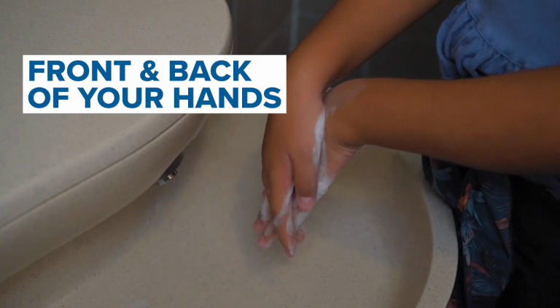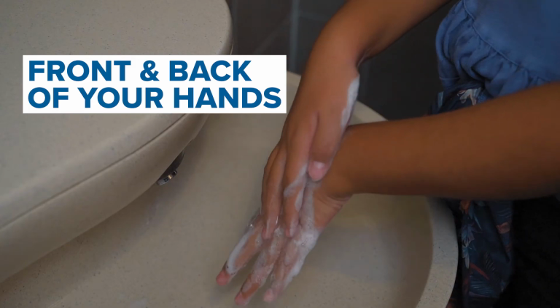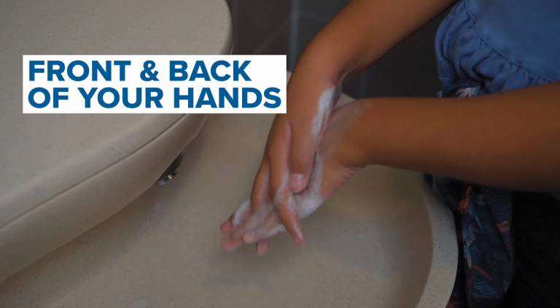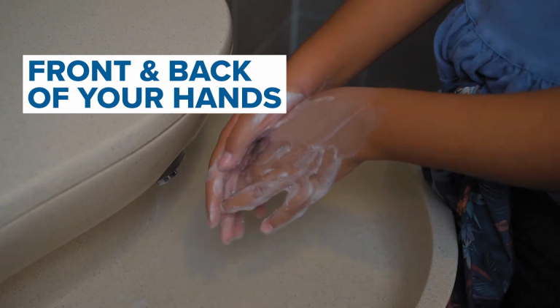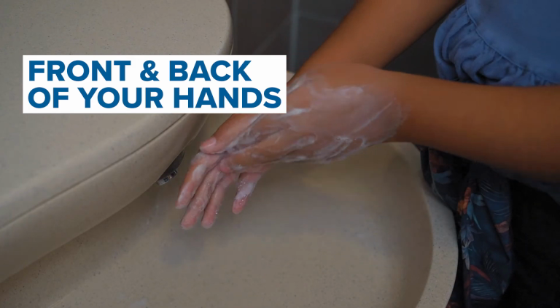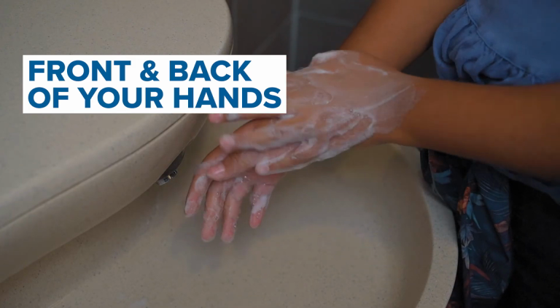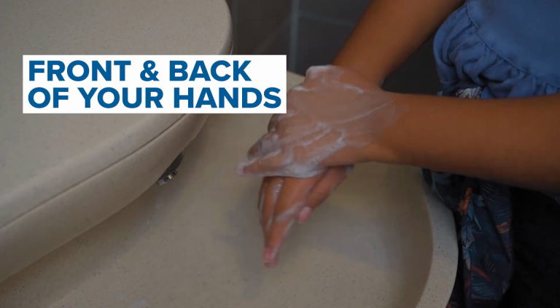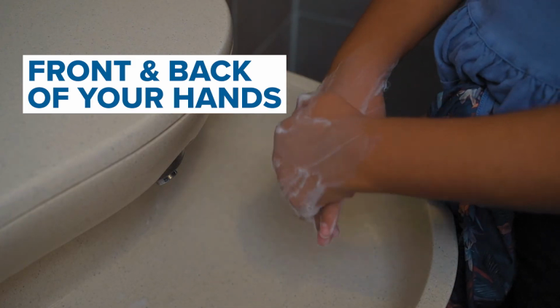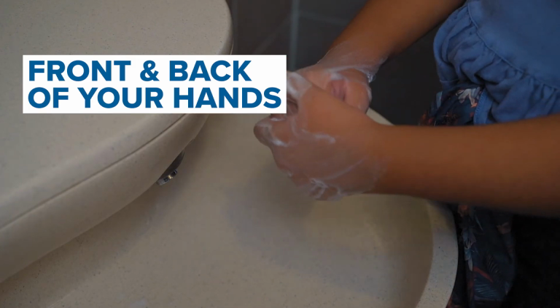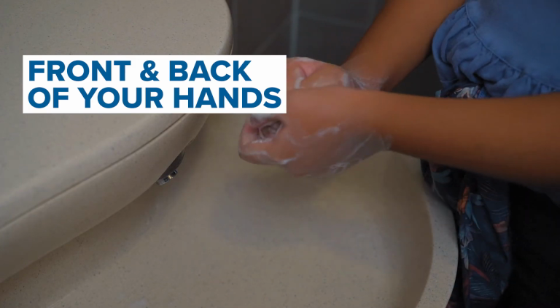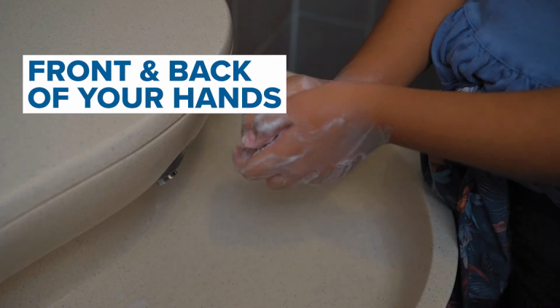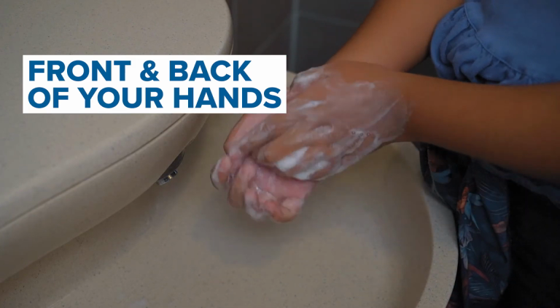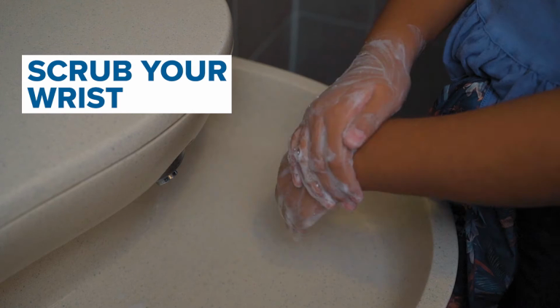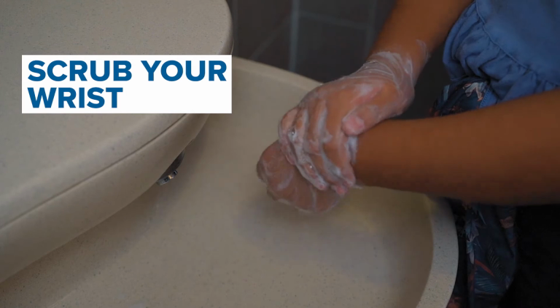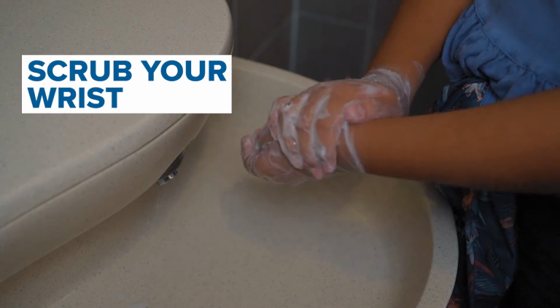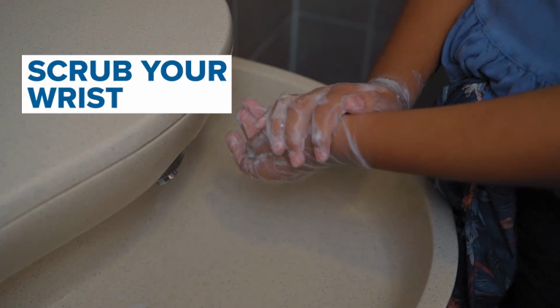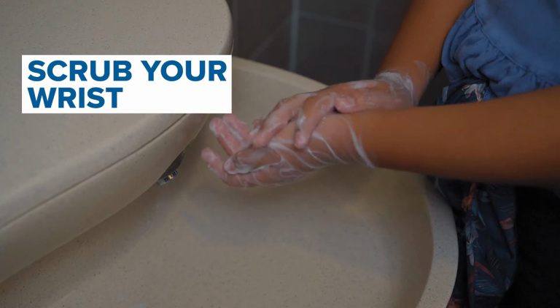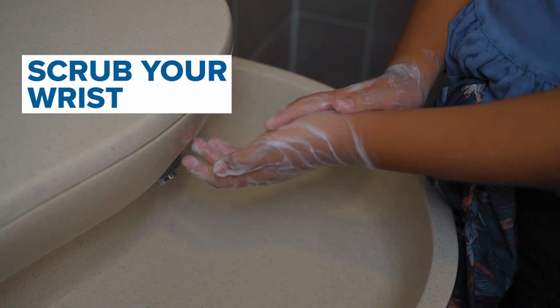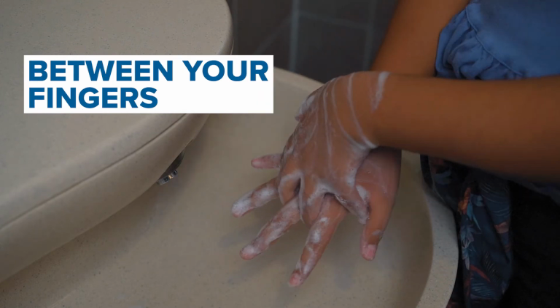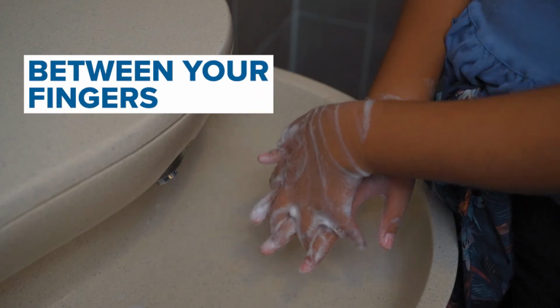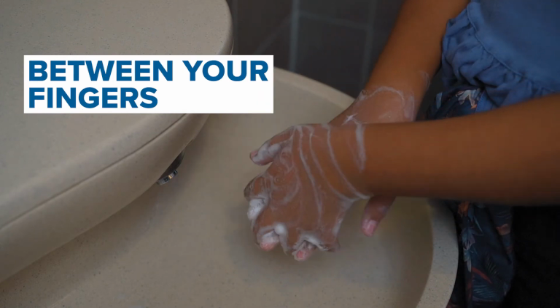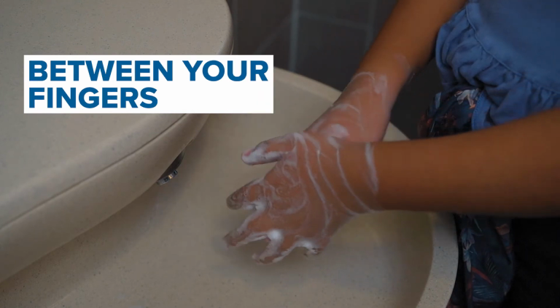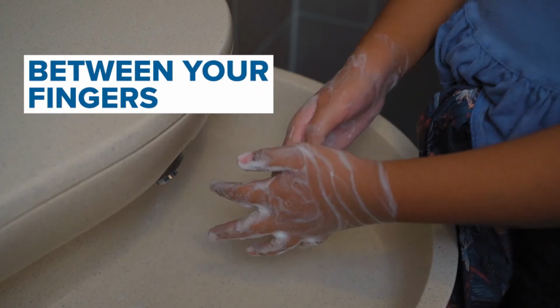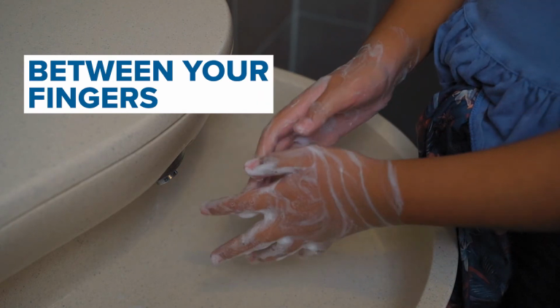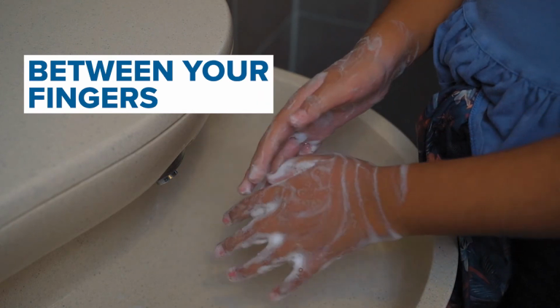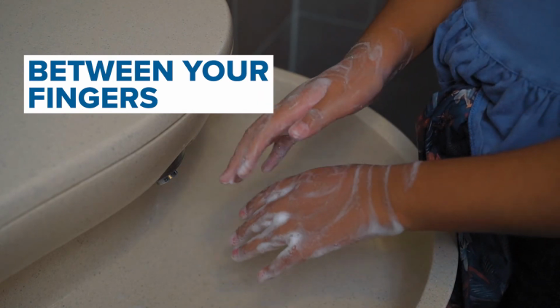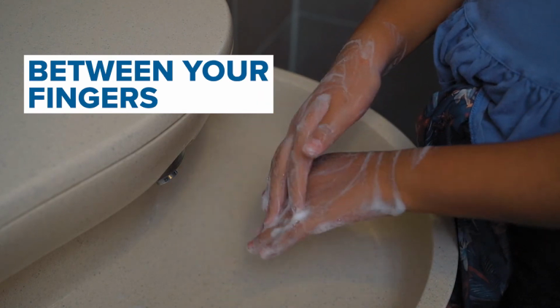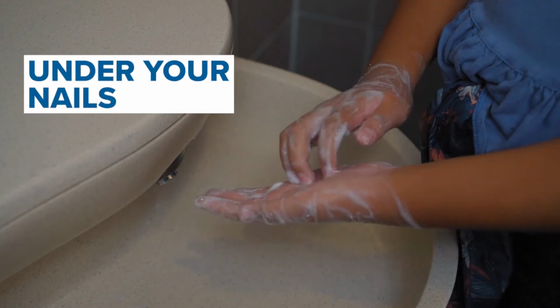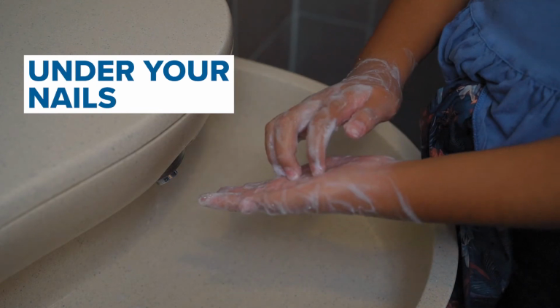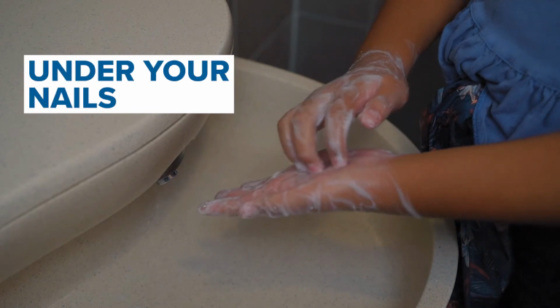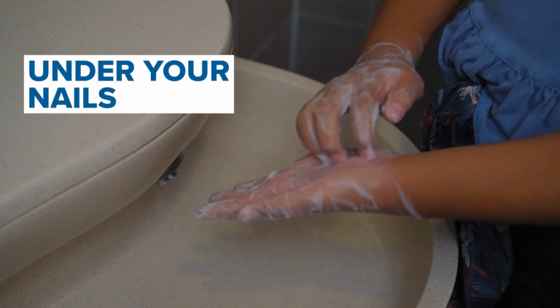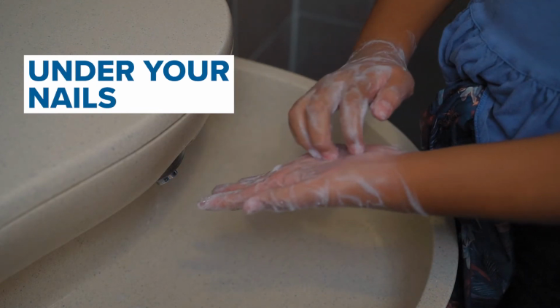Wash the front and back of your hands, wrists, between your fingers, and under your nails.